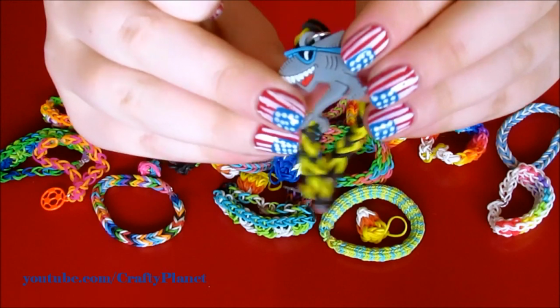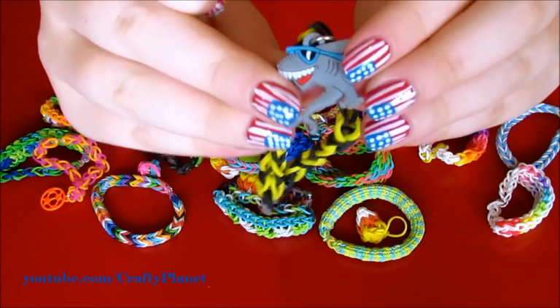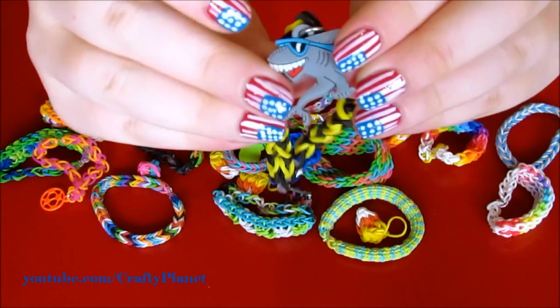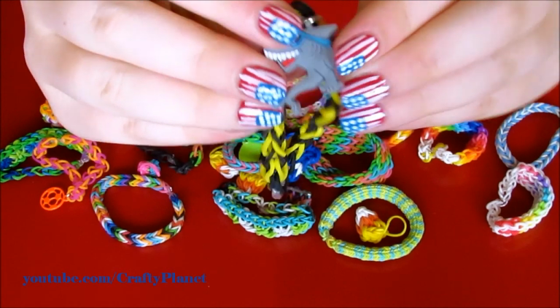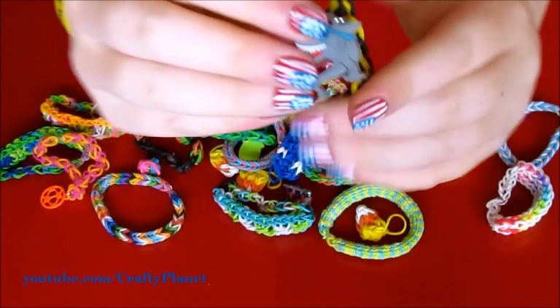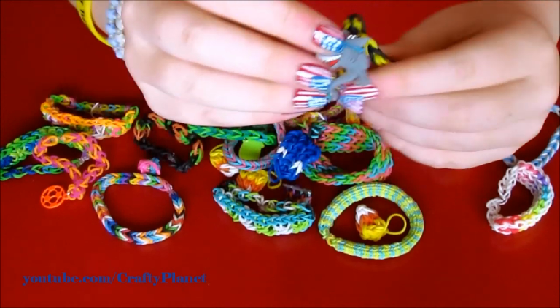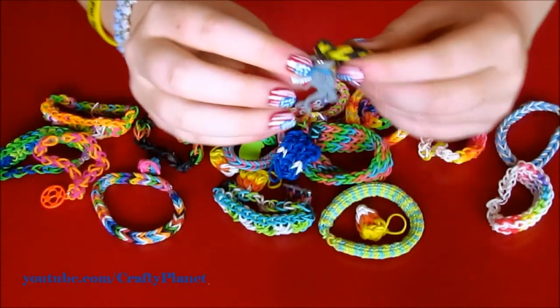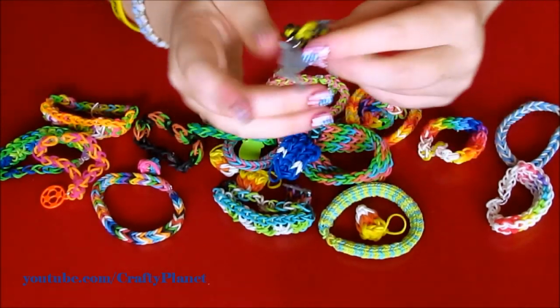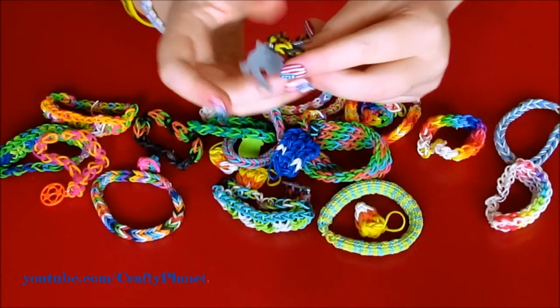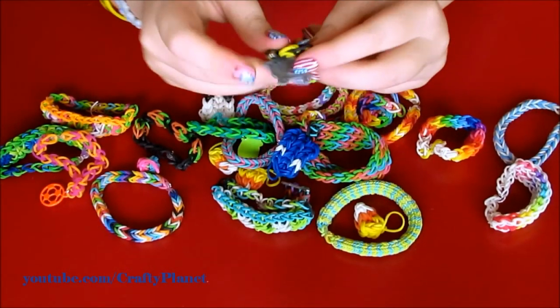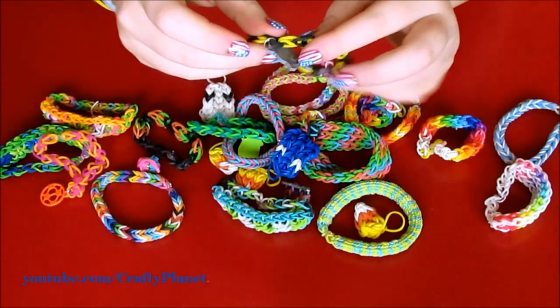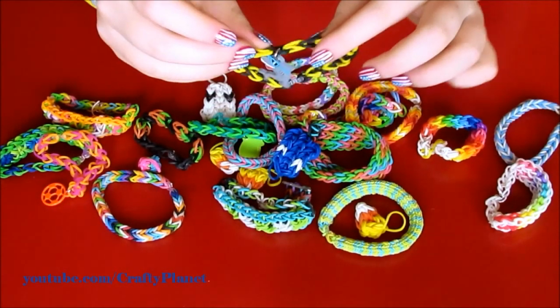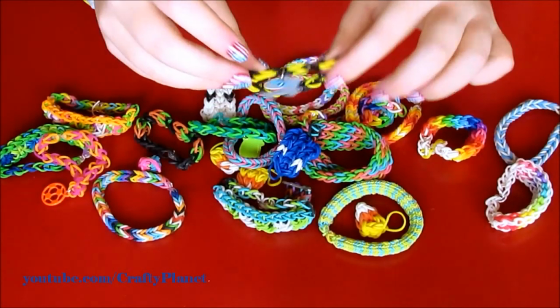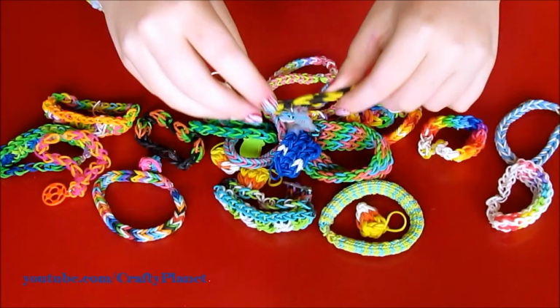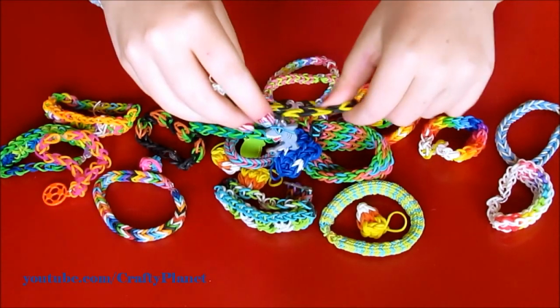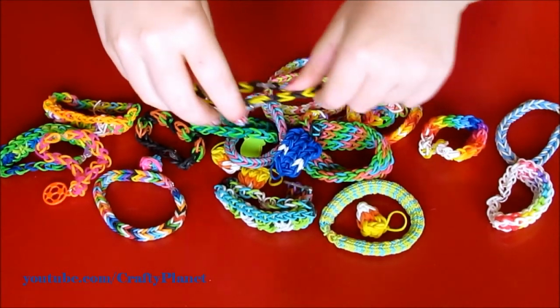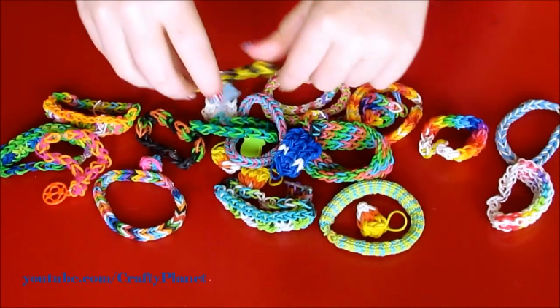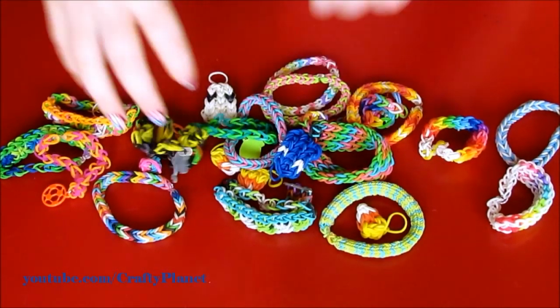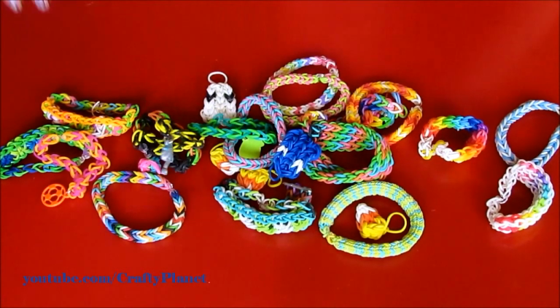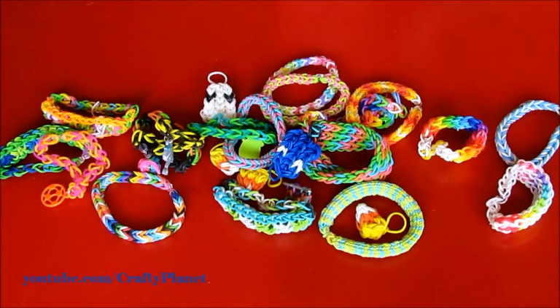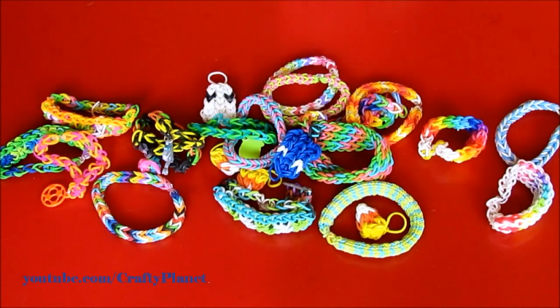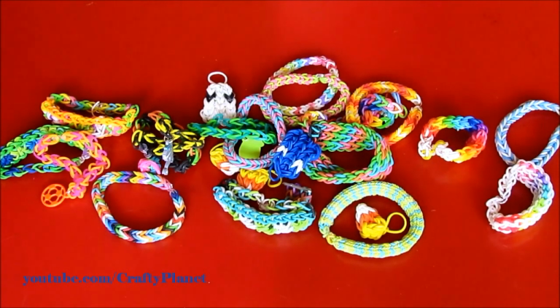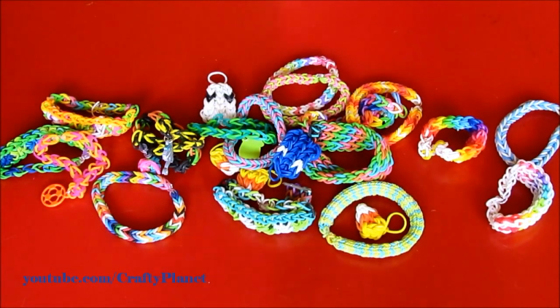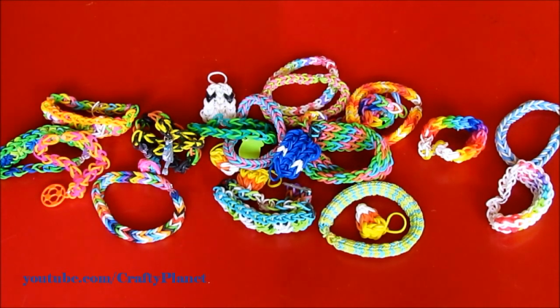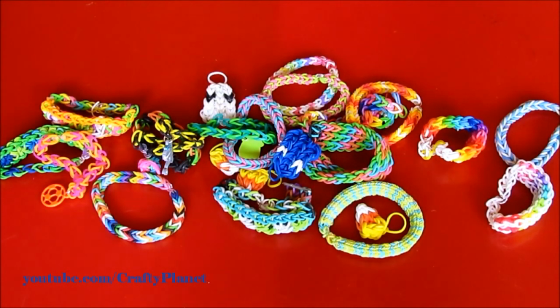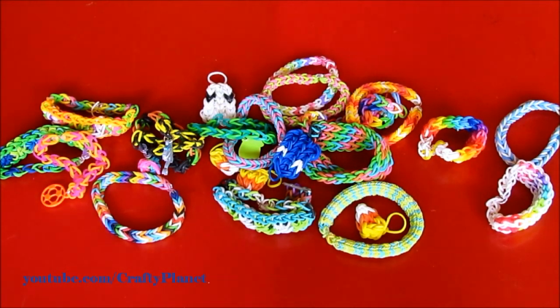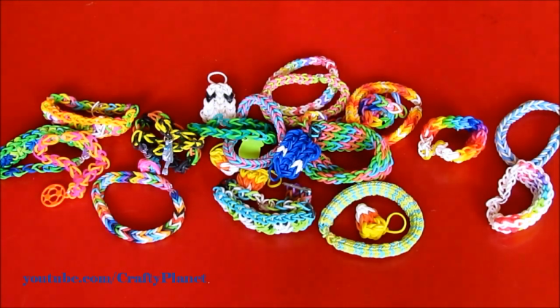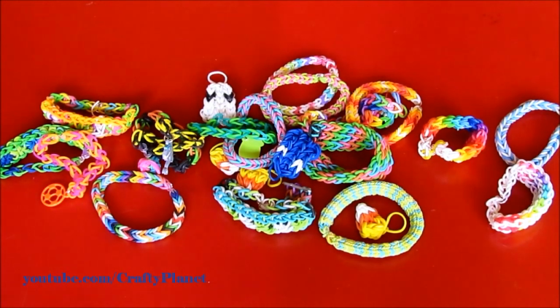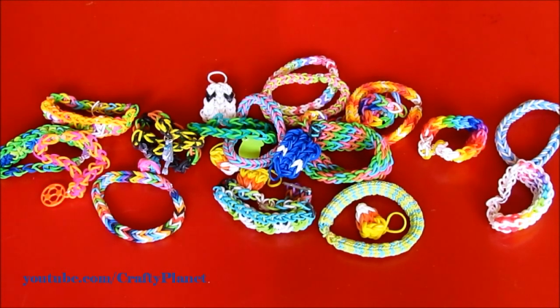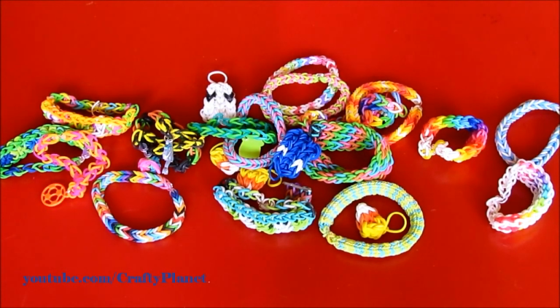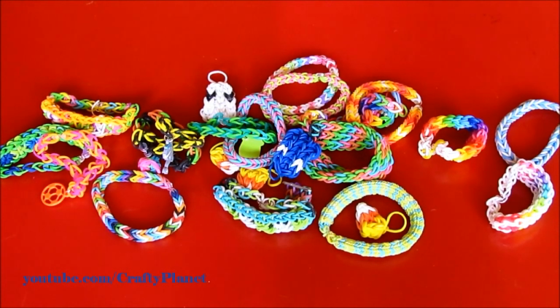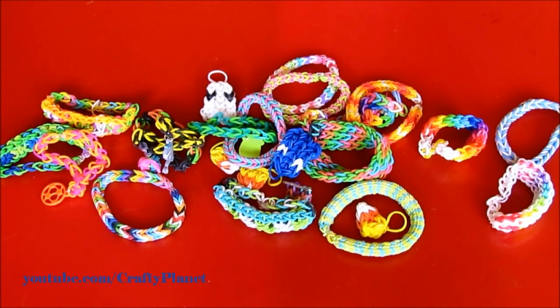This is $0.50 at Walmart, and I'm going to add that to my collection. Thanks for watching. Bye!